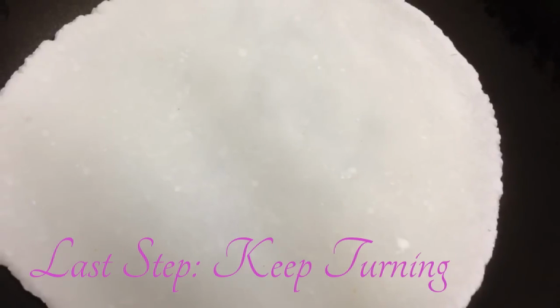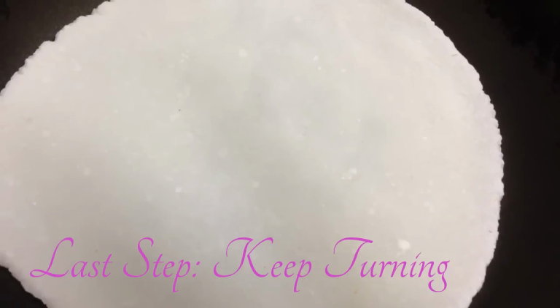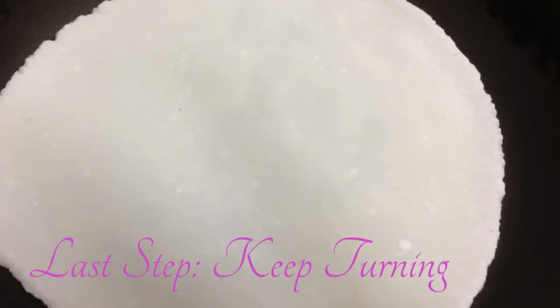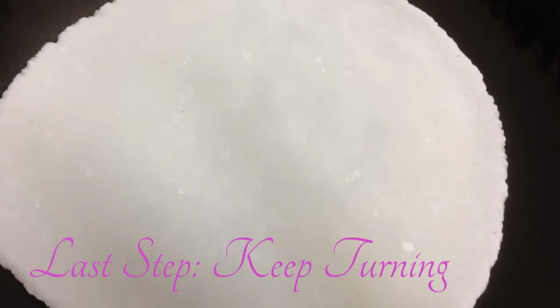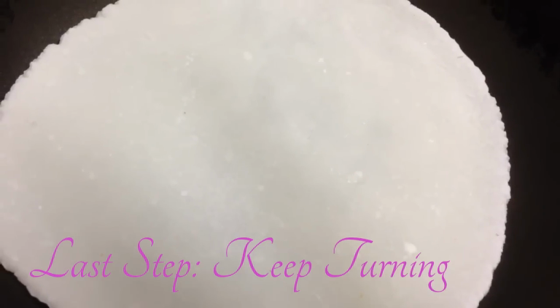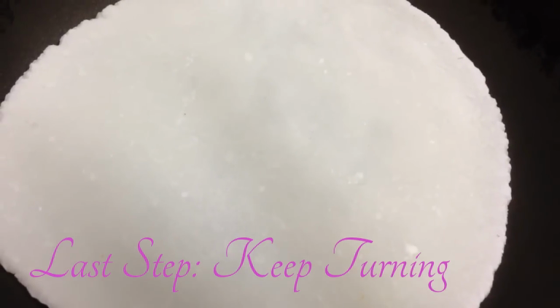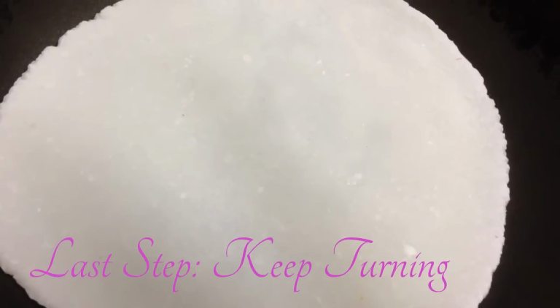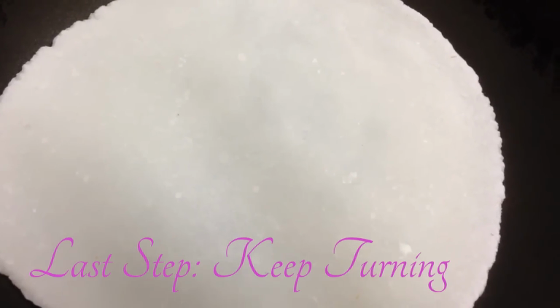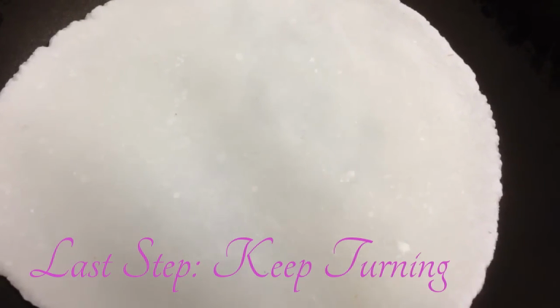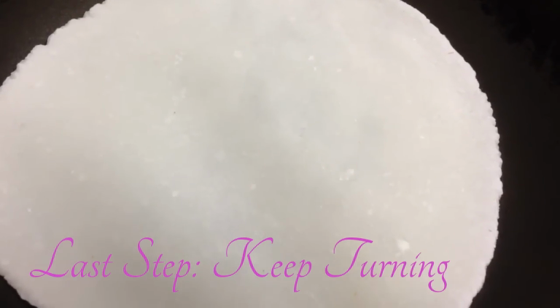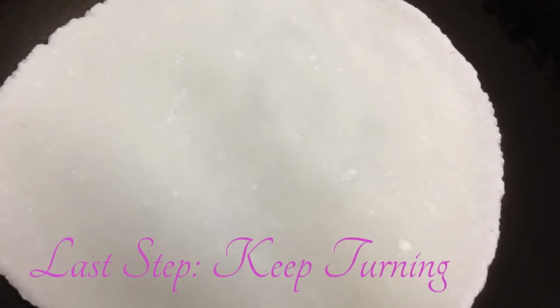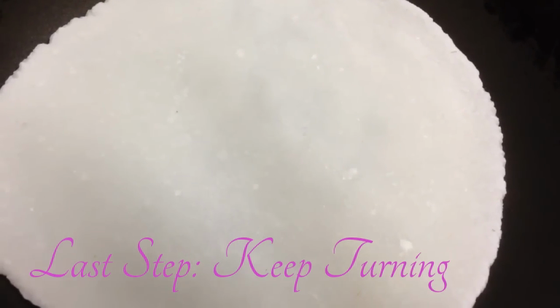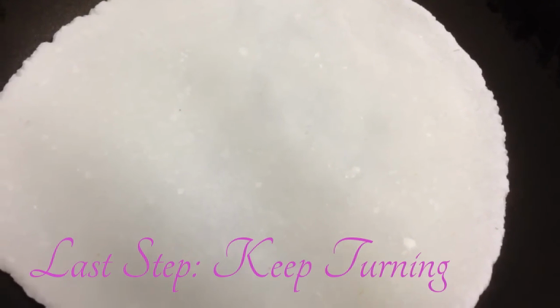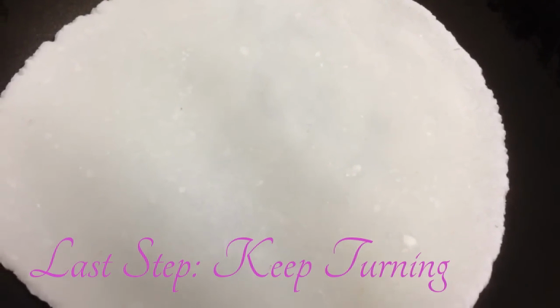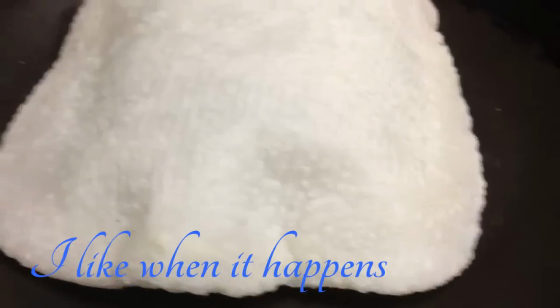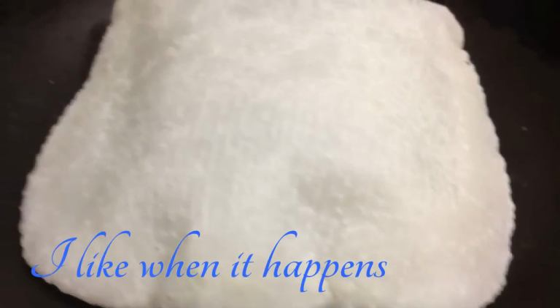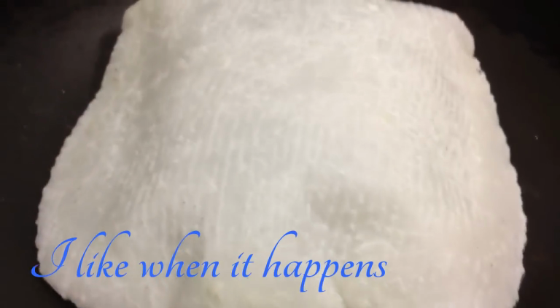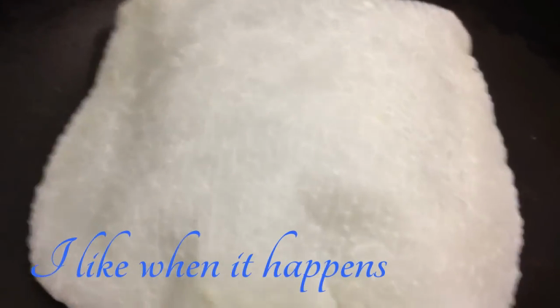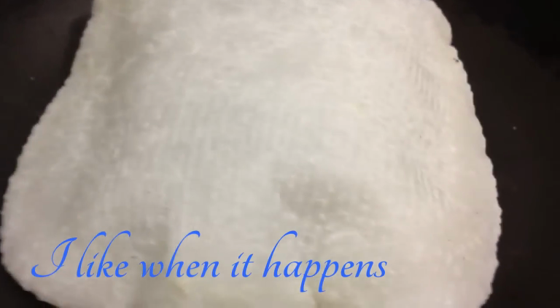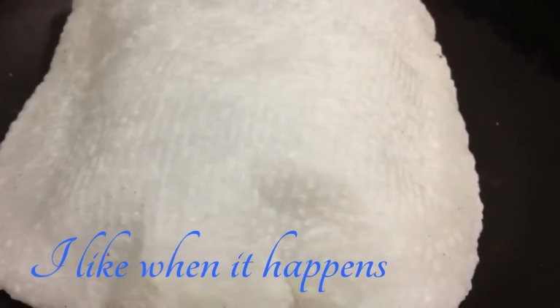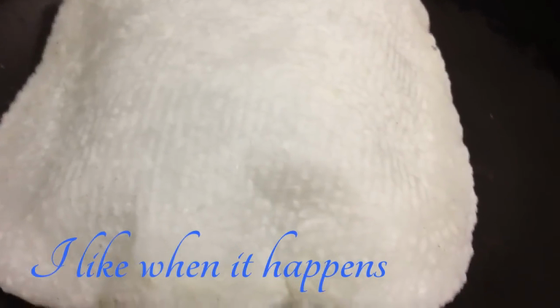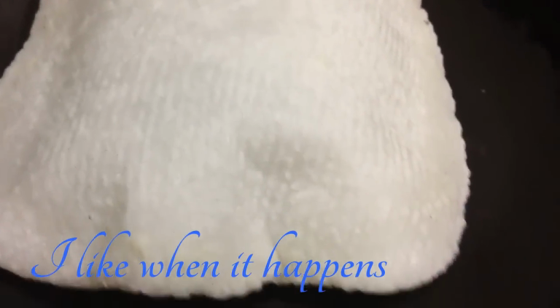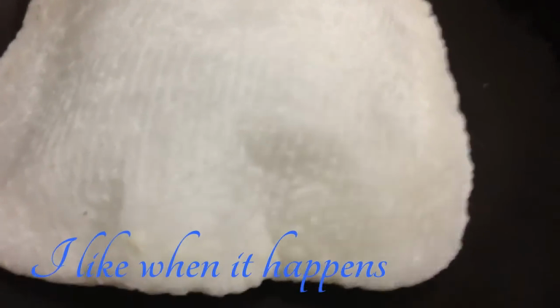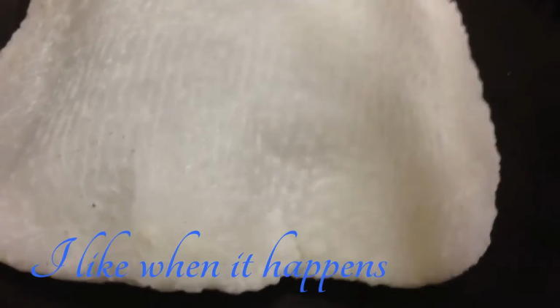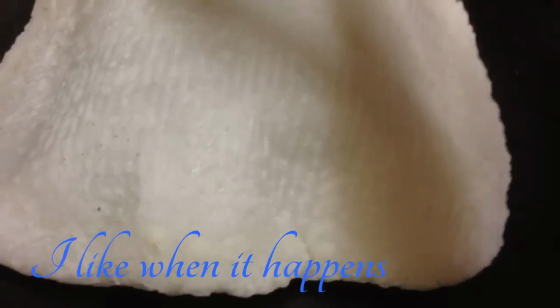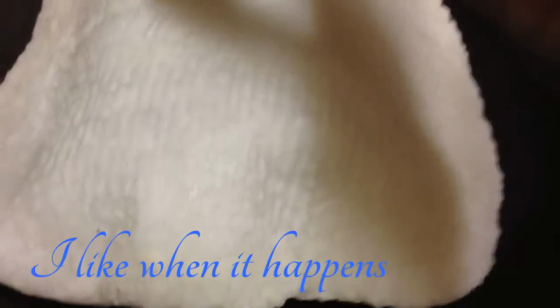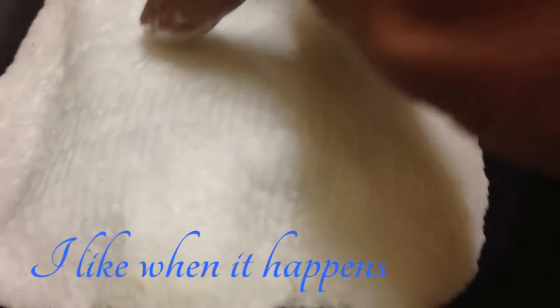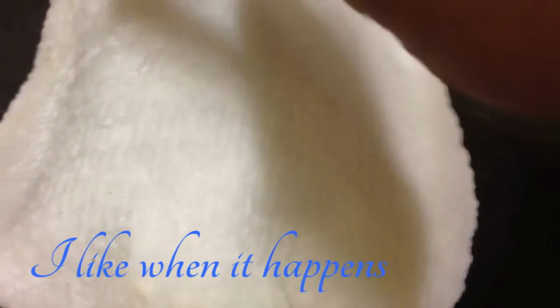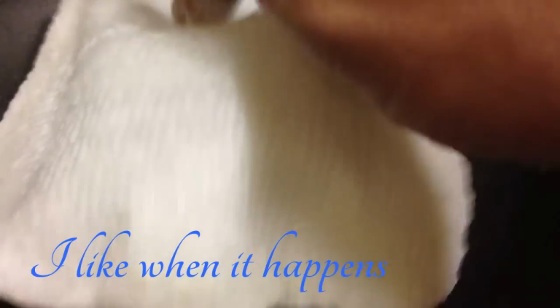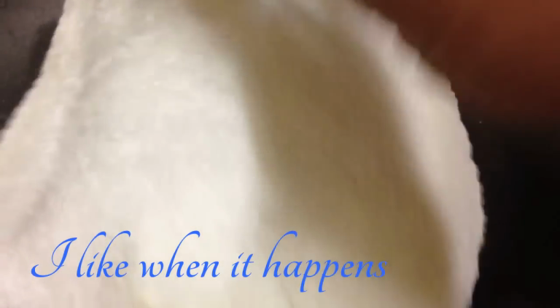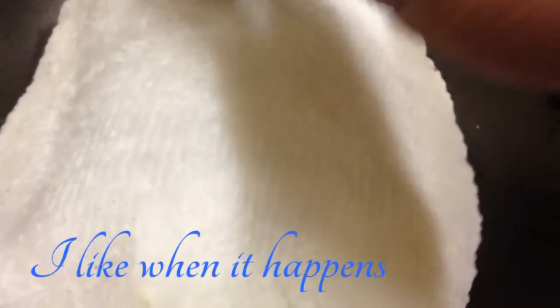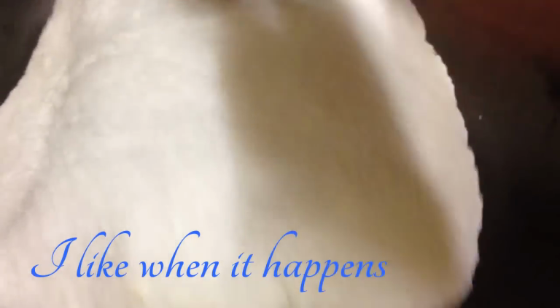You place it on the hot tawa or hot pan. Look how fluffy it got — you see!